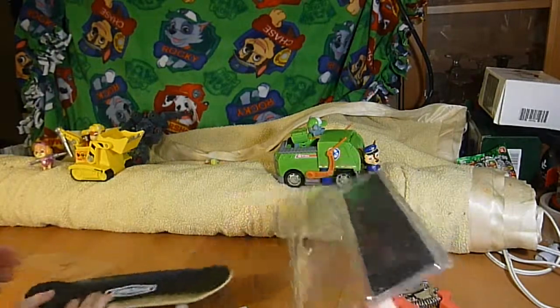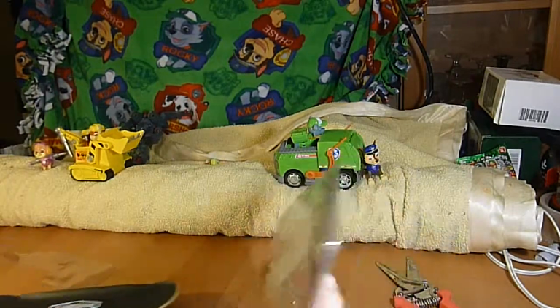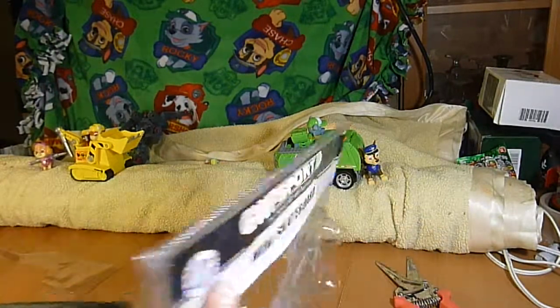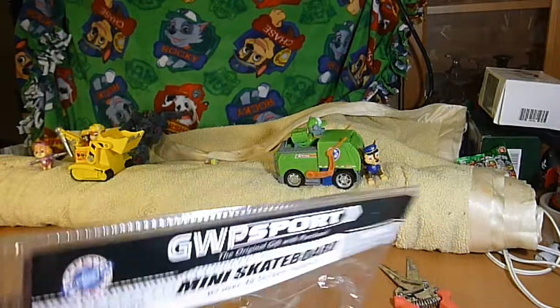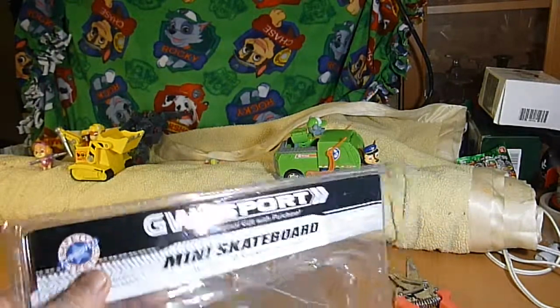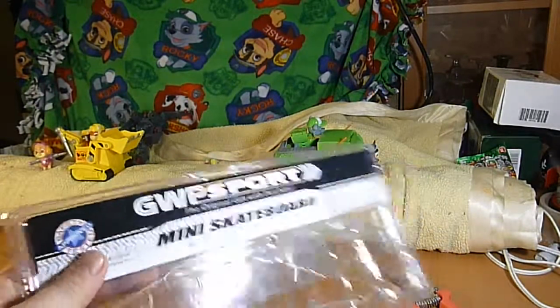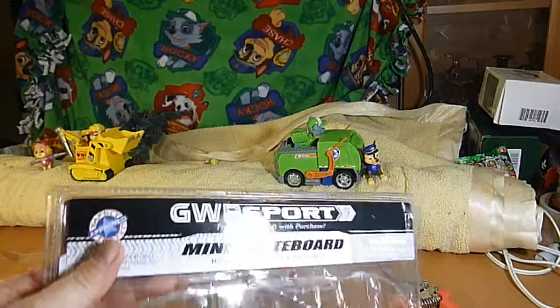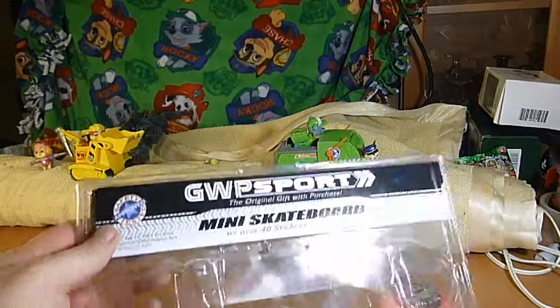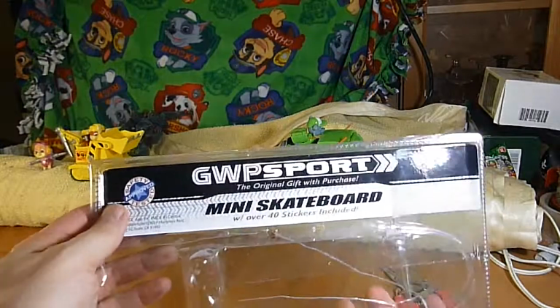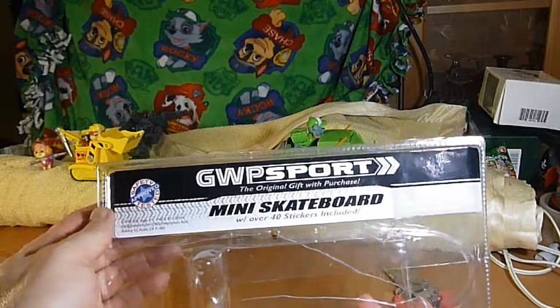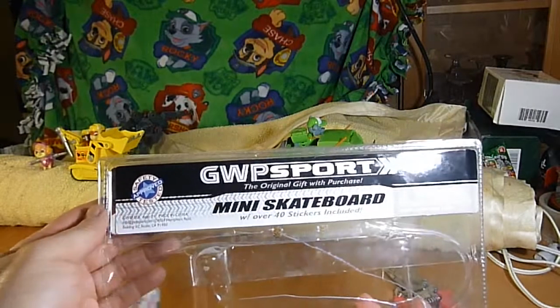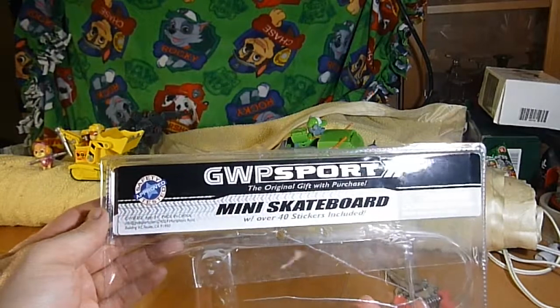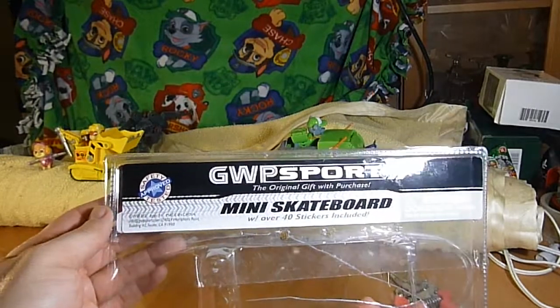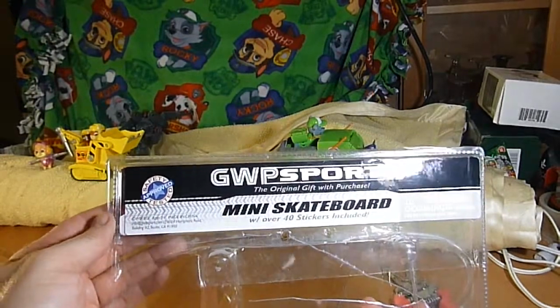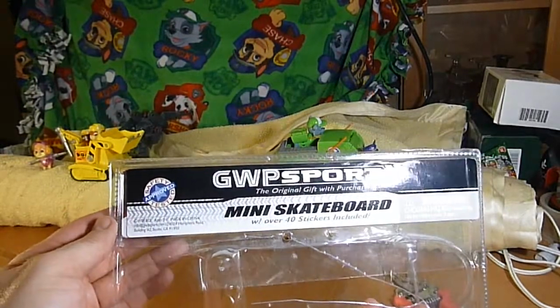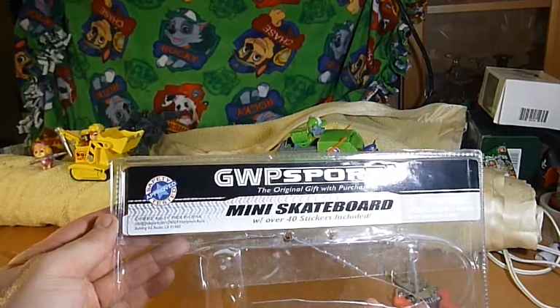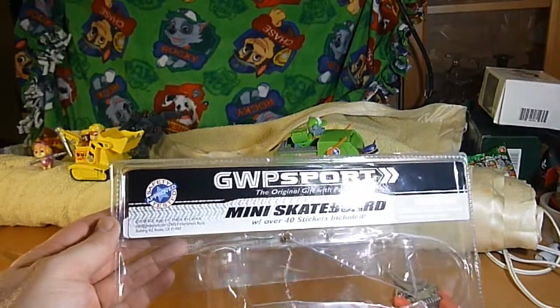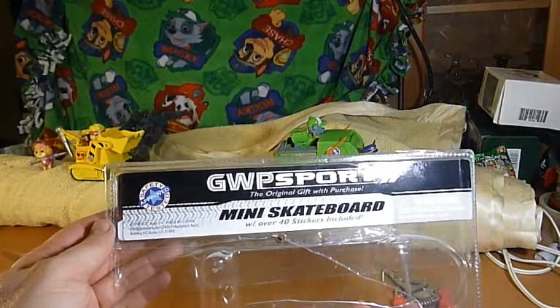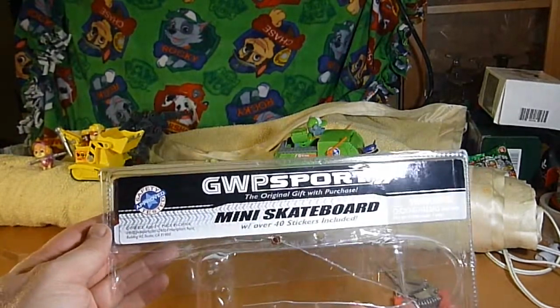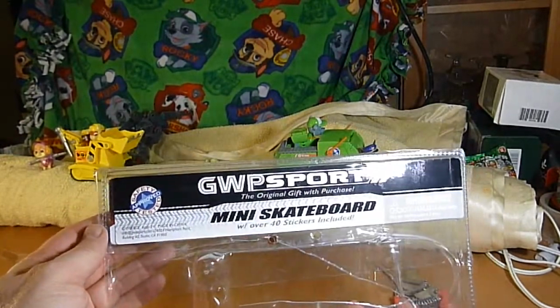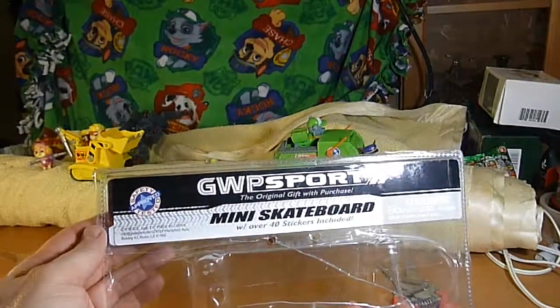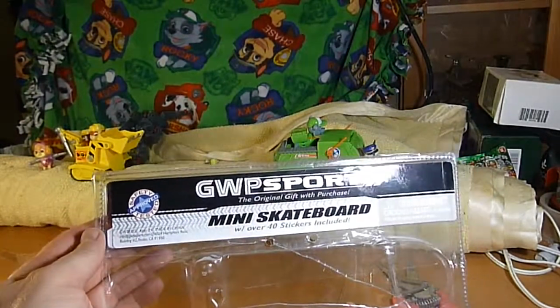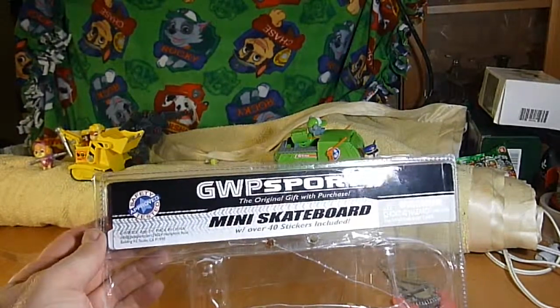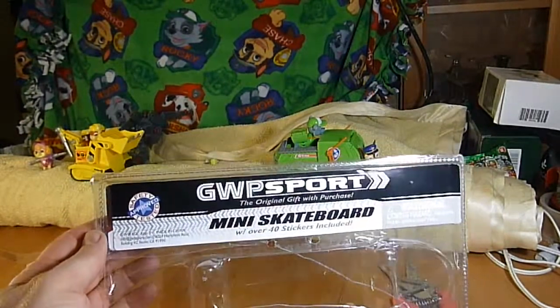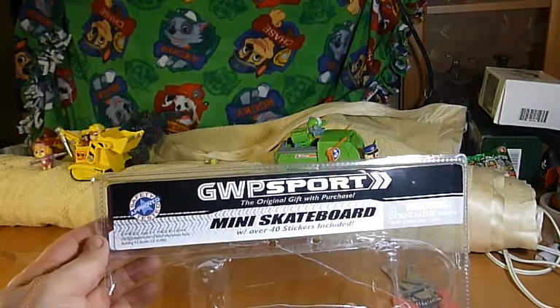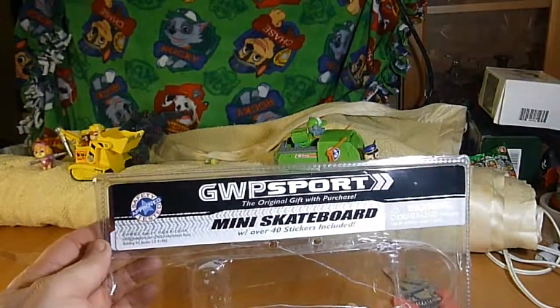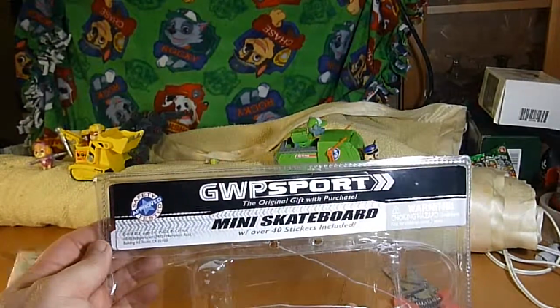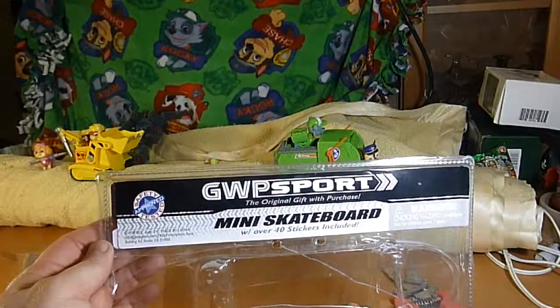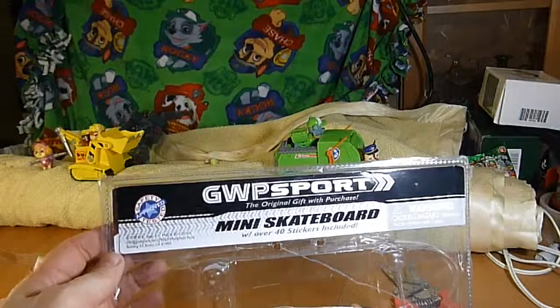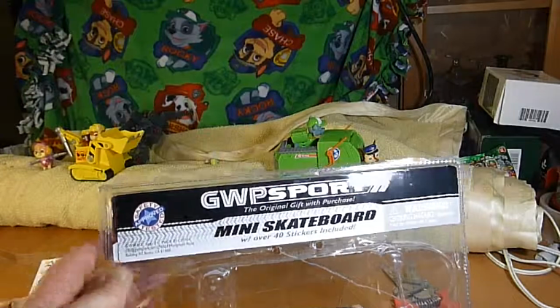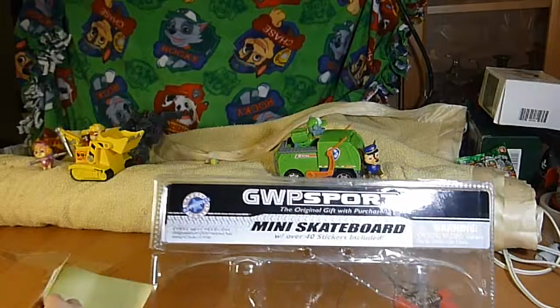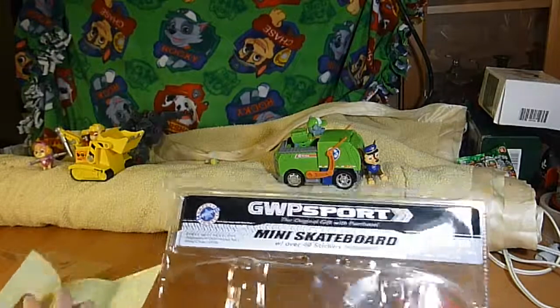Now just a few things — this says ages 3 plus, choking hazard for small parts, made in China.